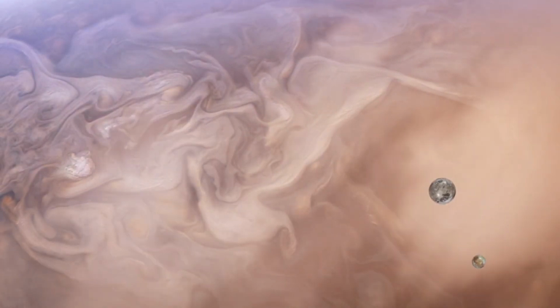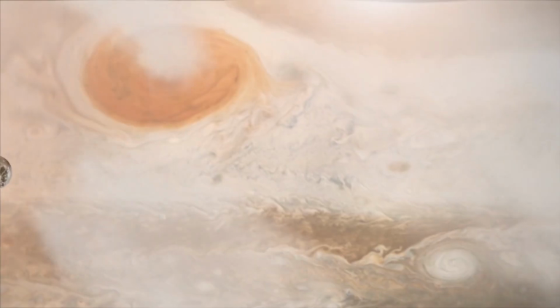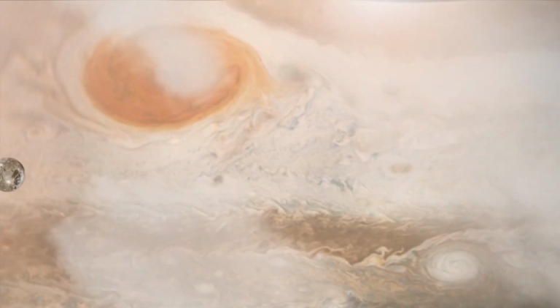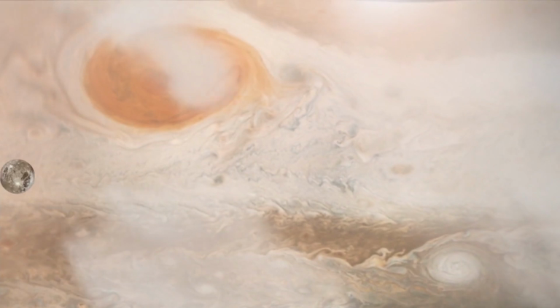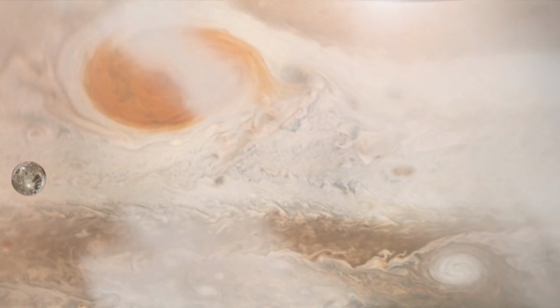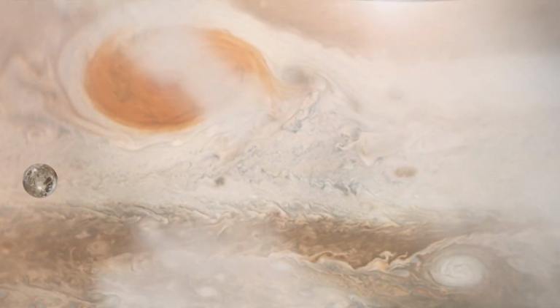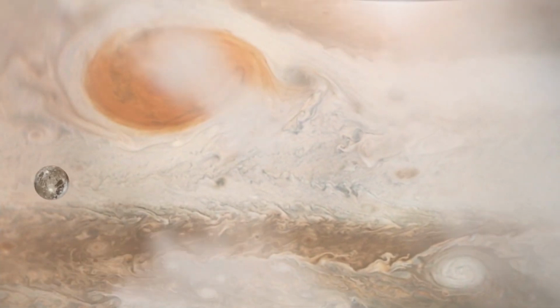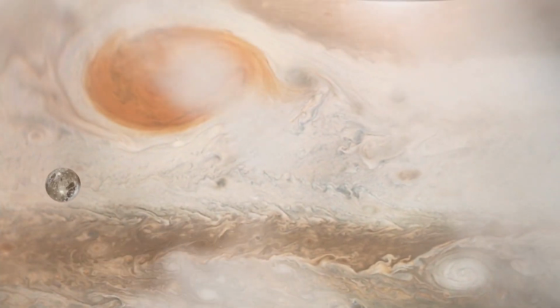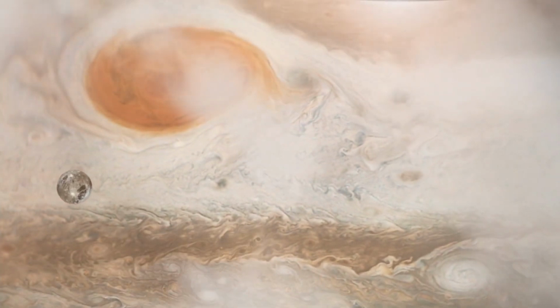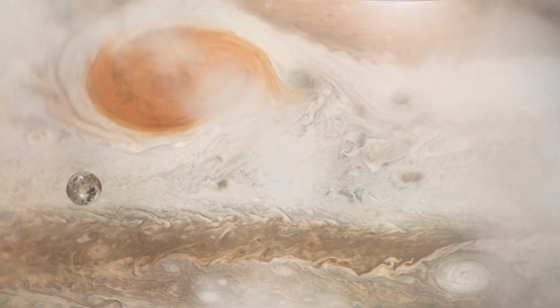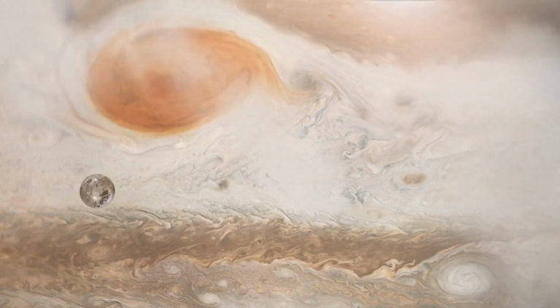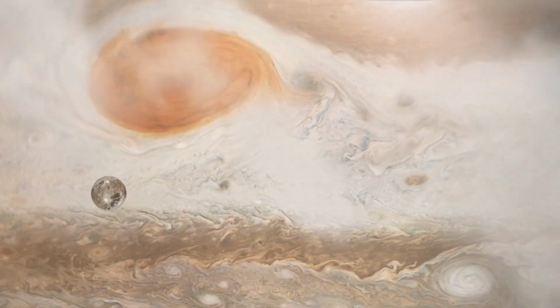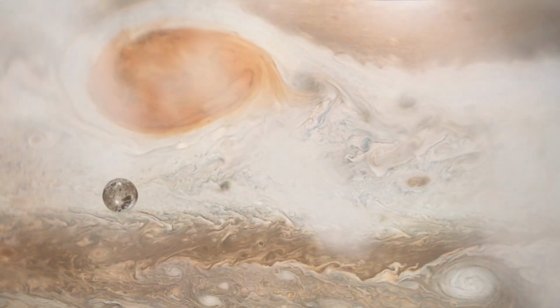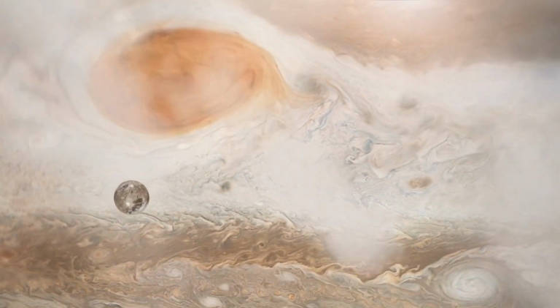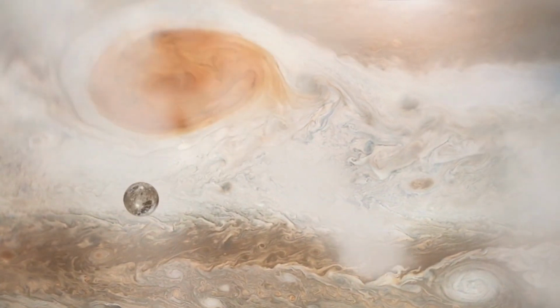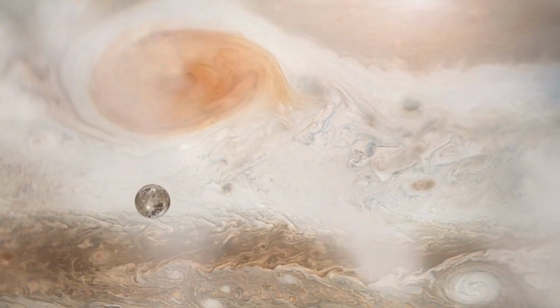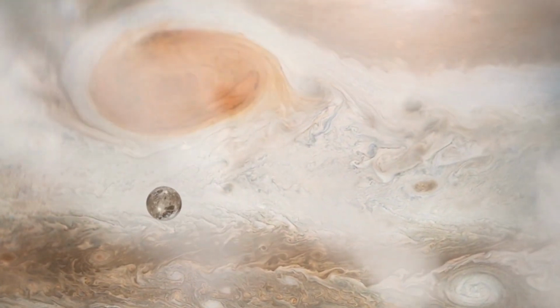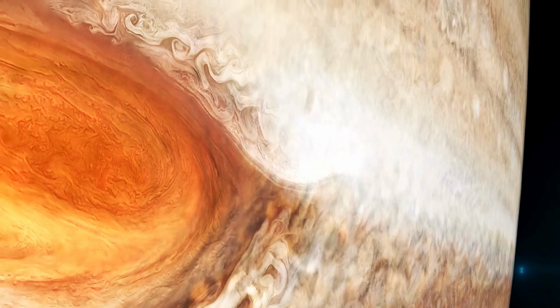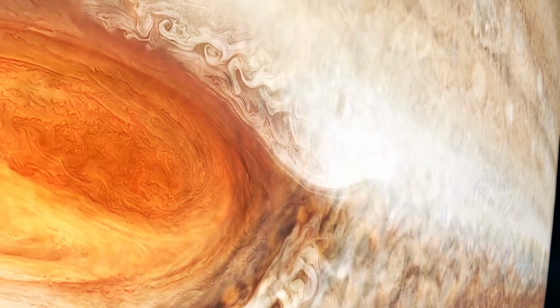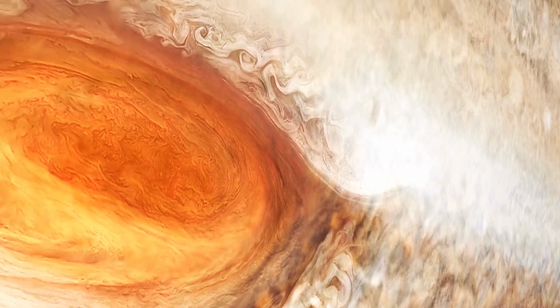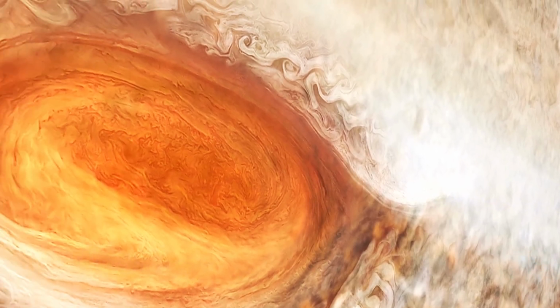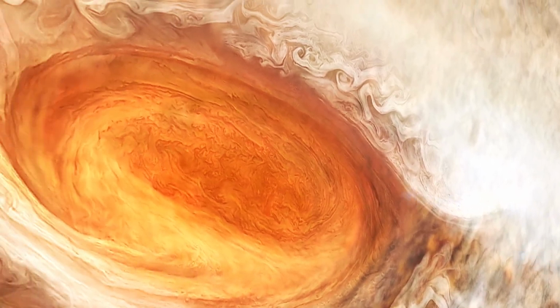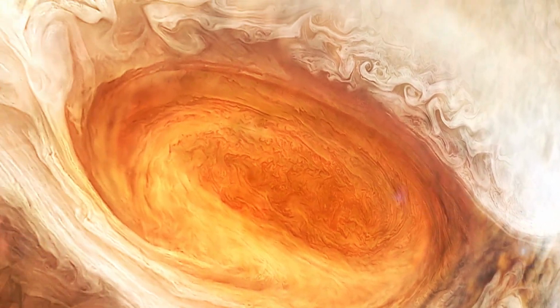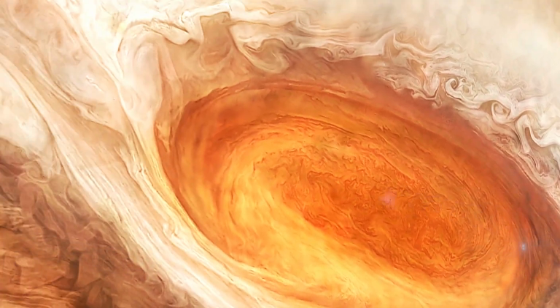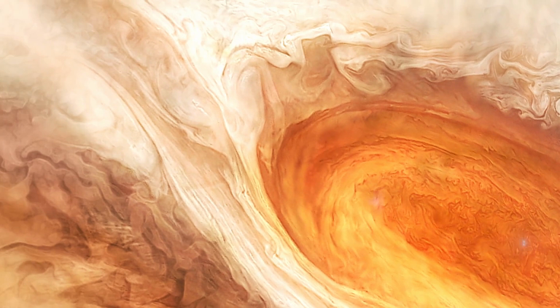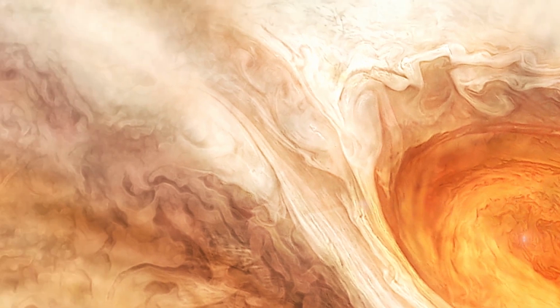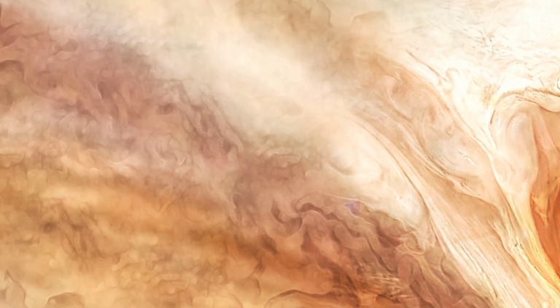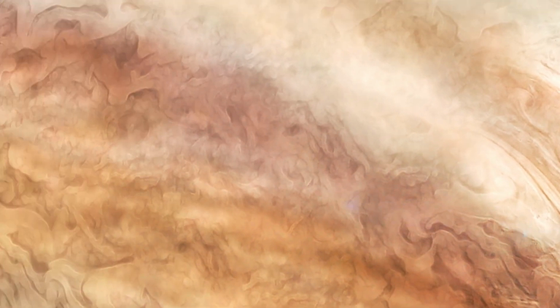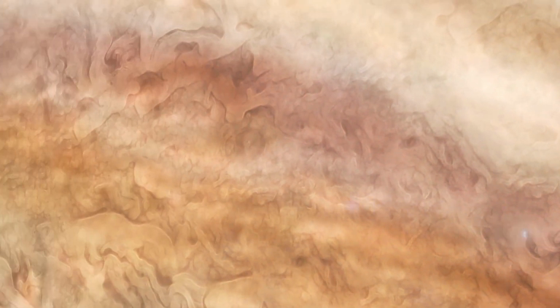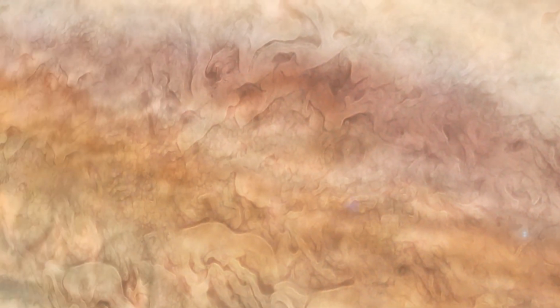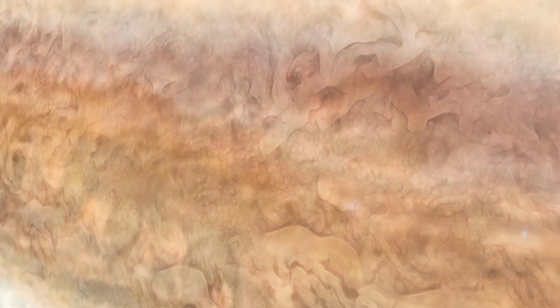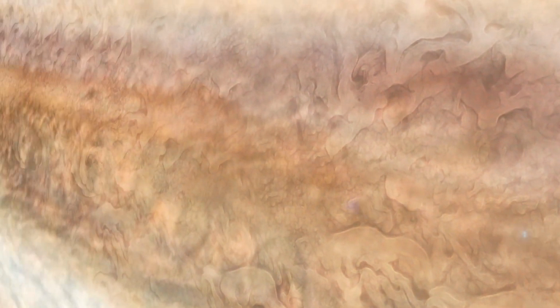For example, the spacecraft's instruments detected strong winds in the region surrounding the storm, as well as changes in temperature and chemical composition.